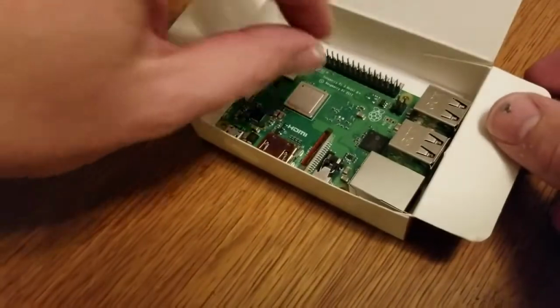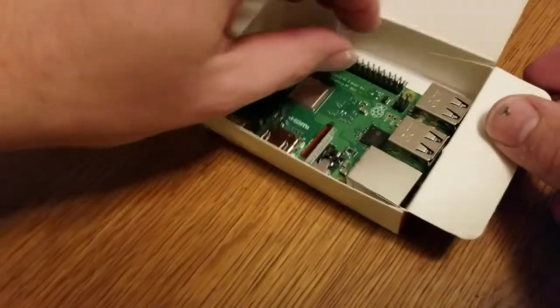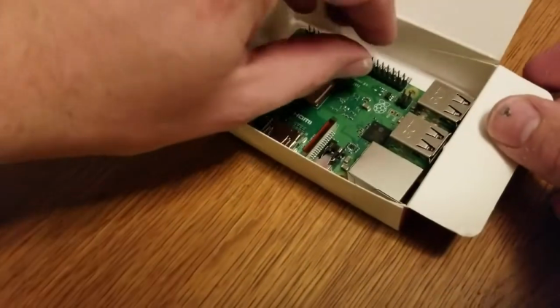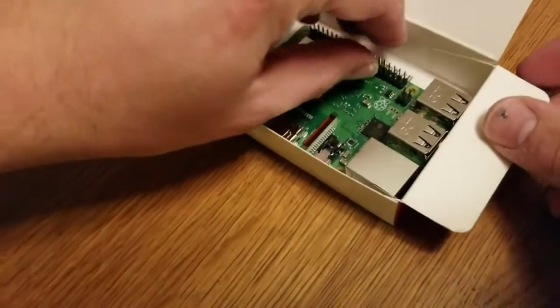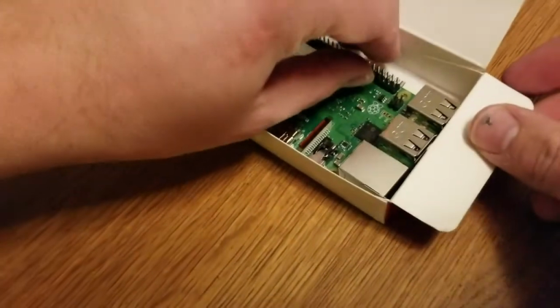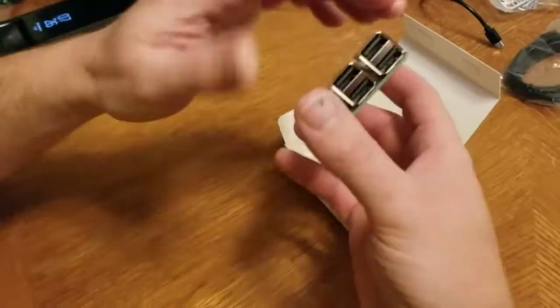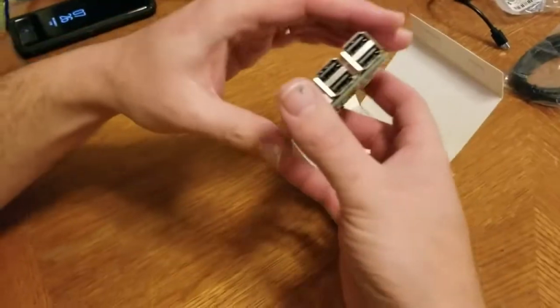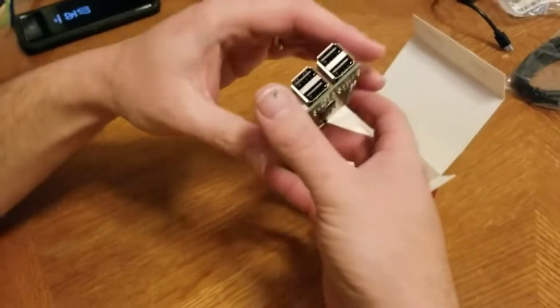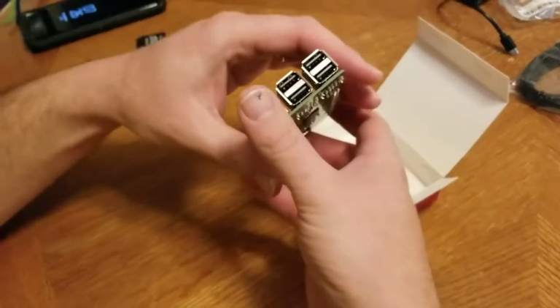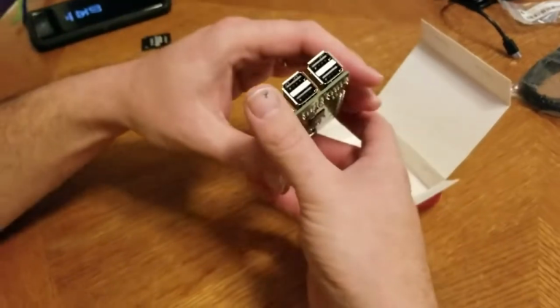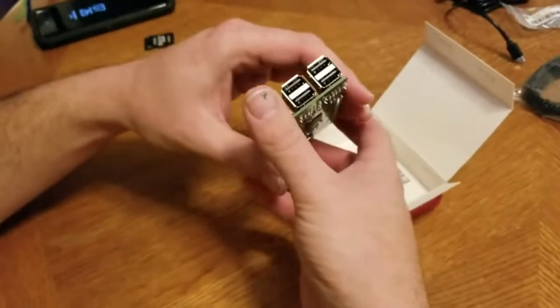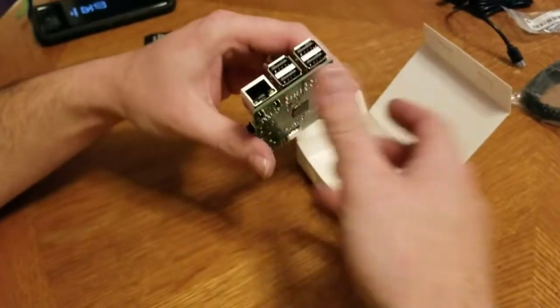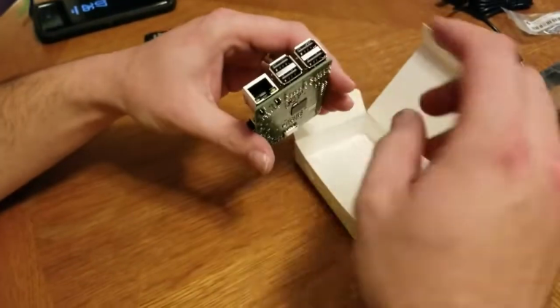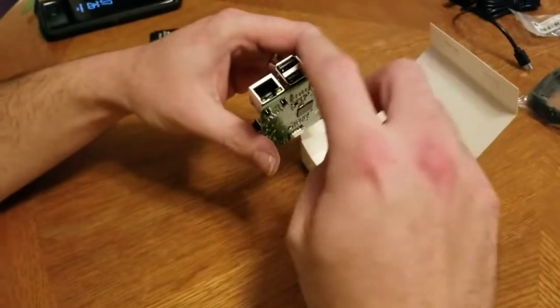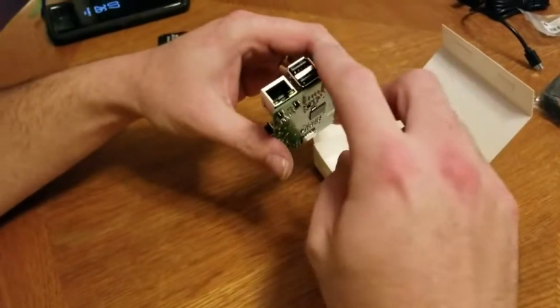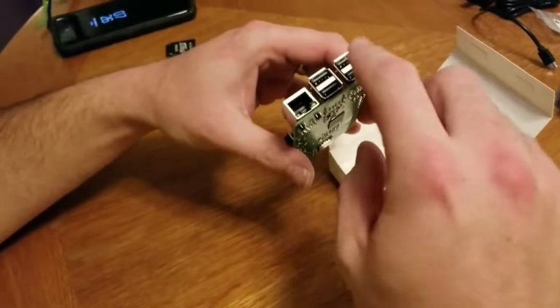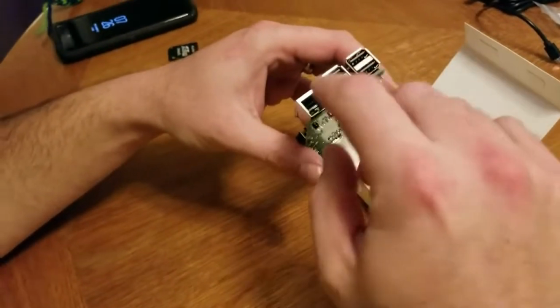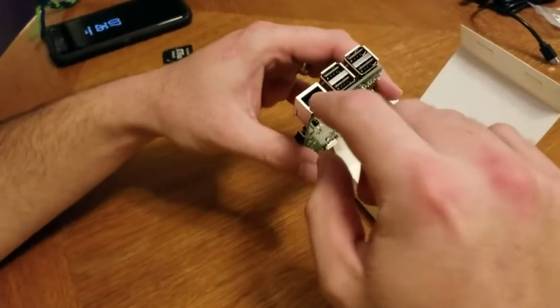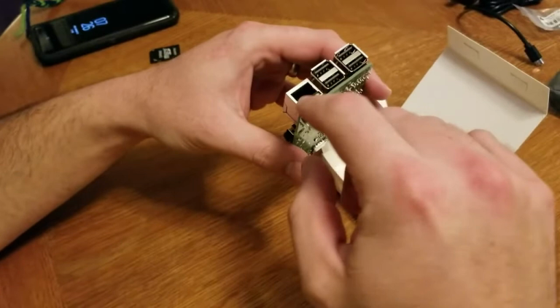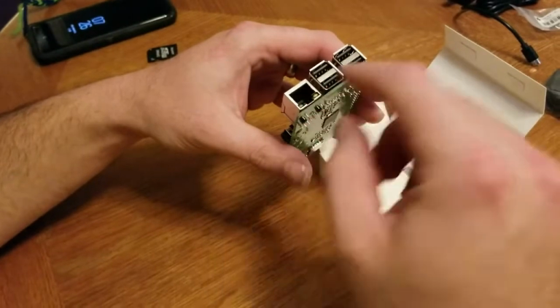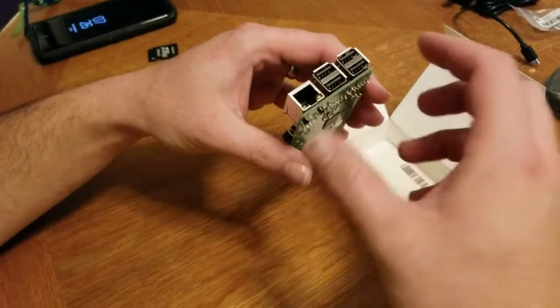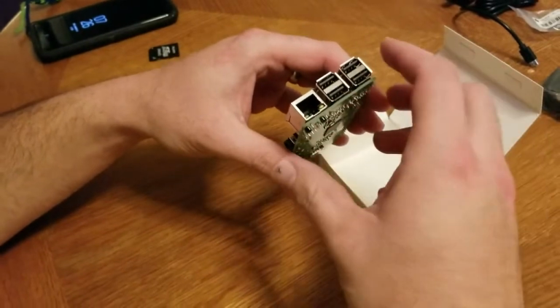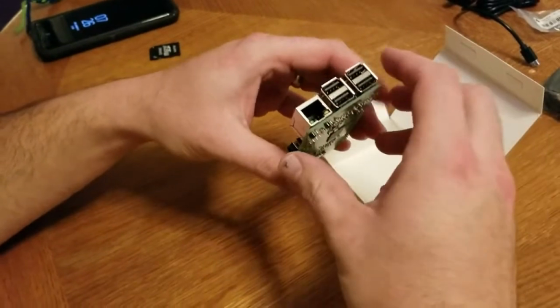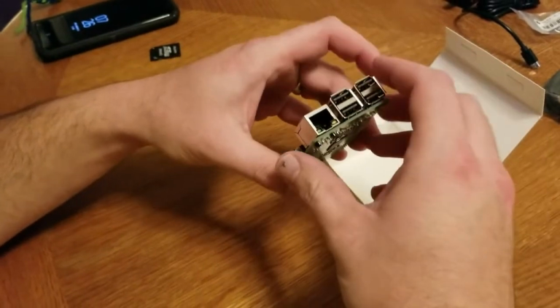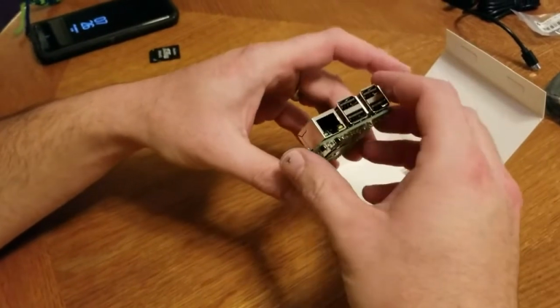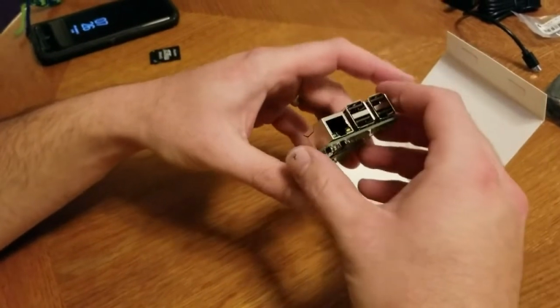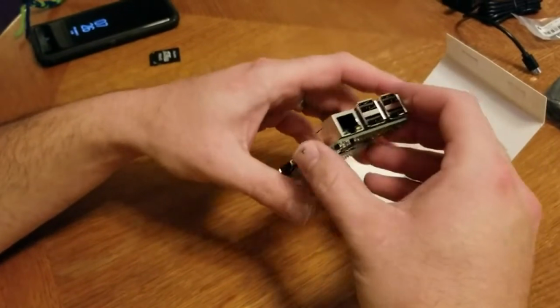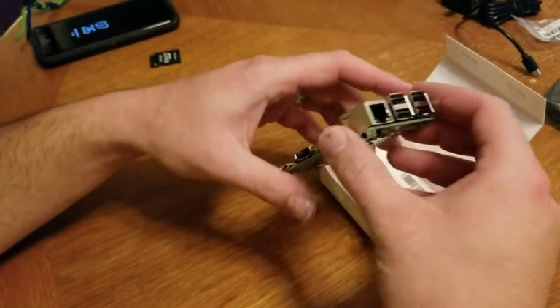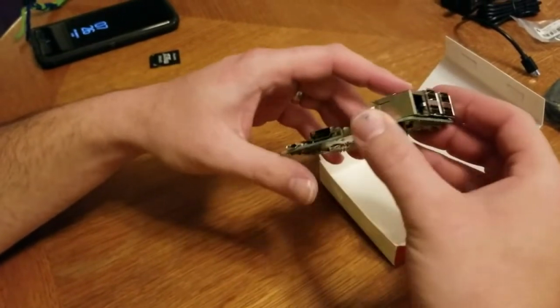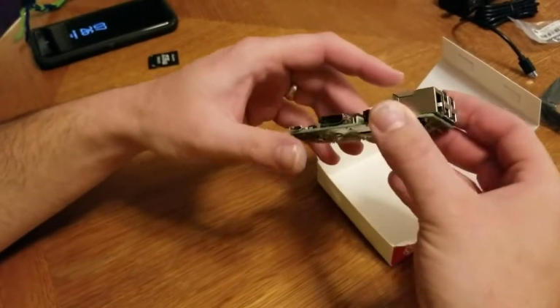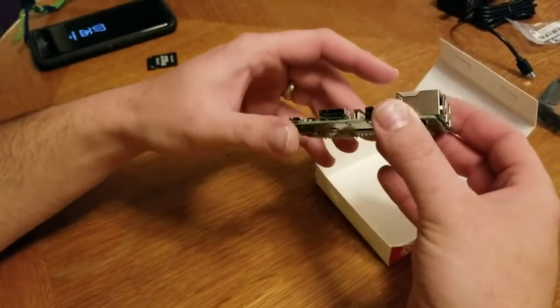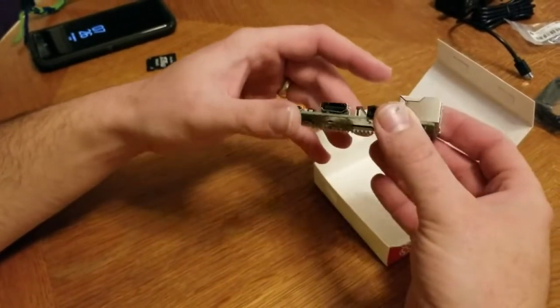Very simple circuit board. You have four USBs and a LAN connection or ethernet connection.